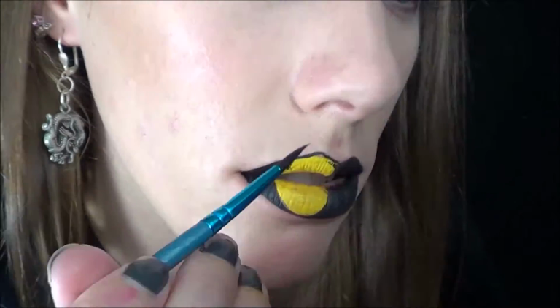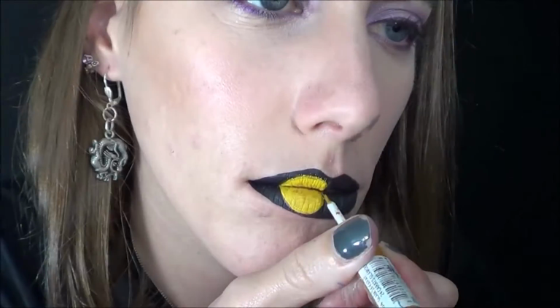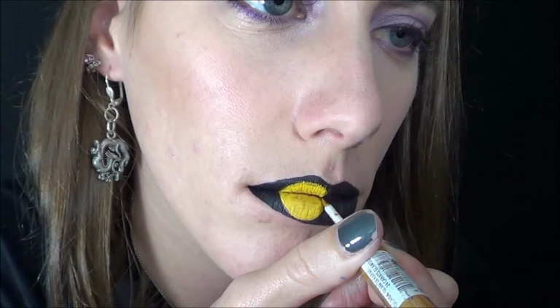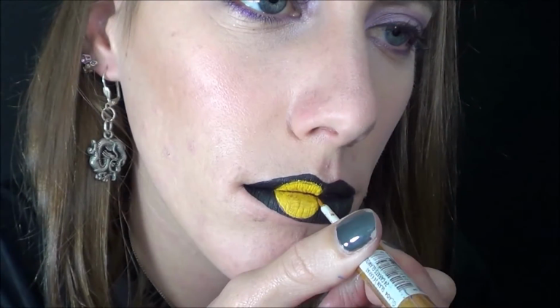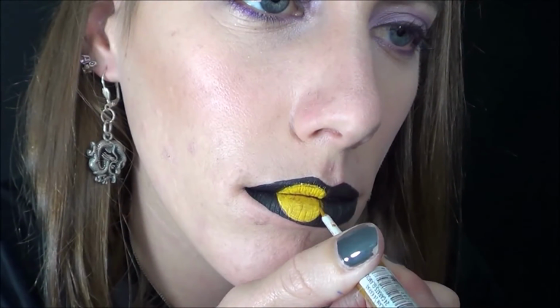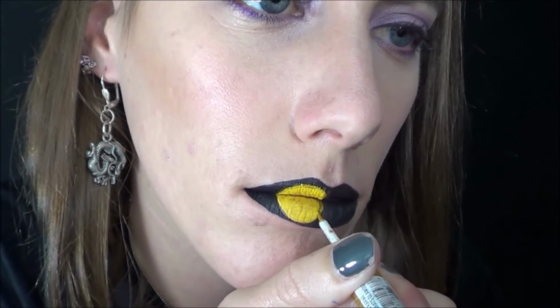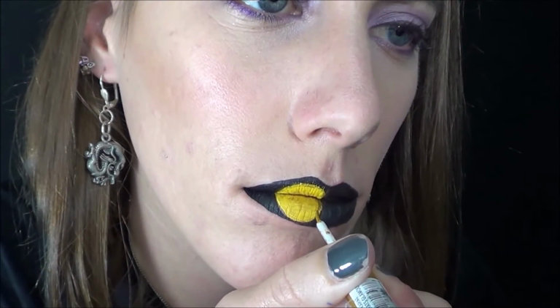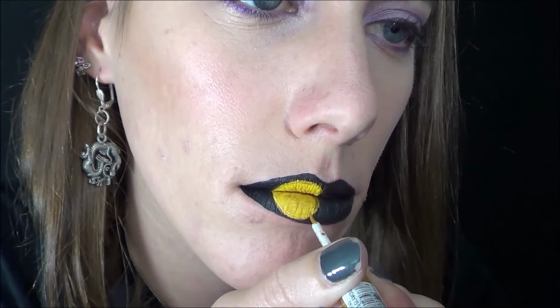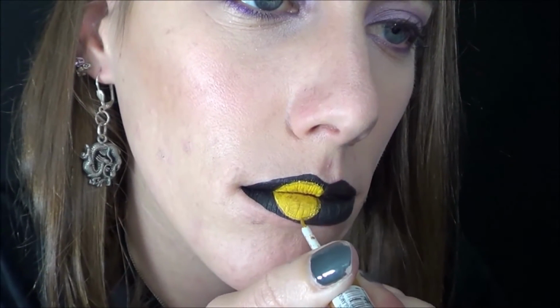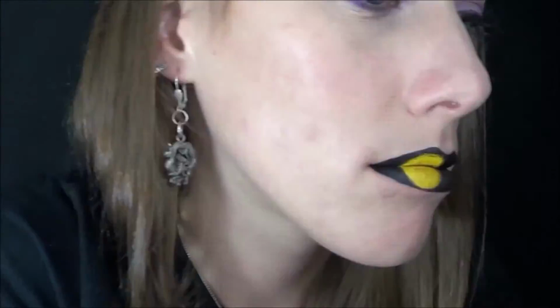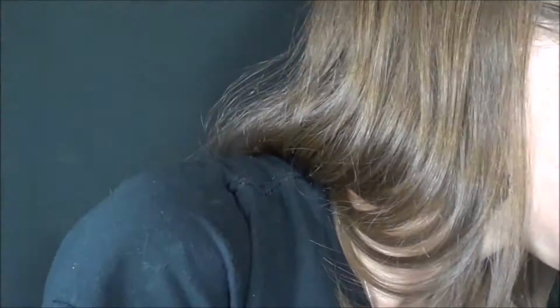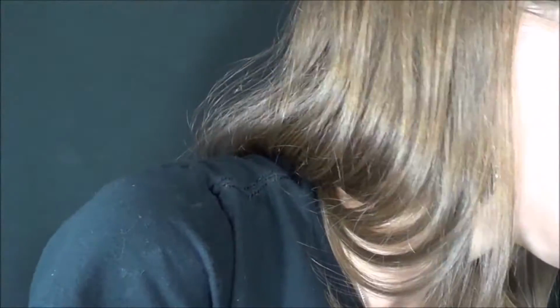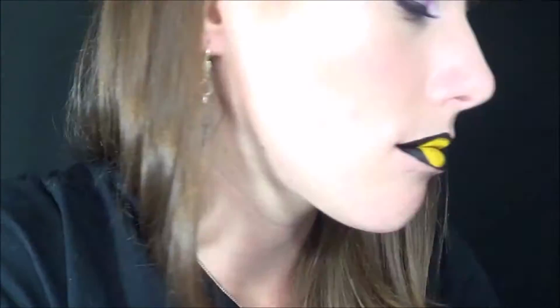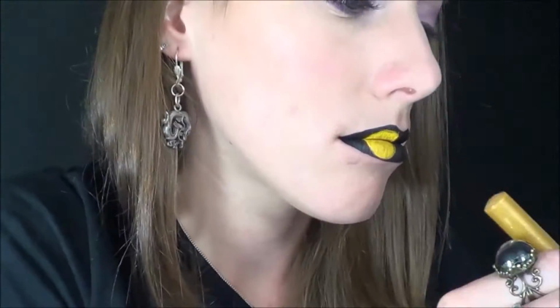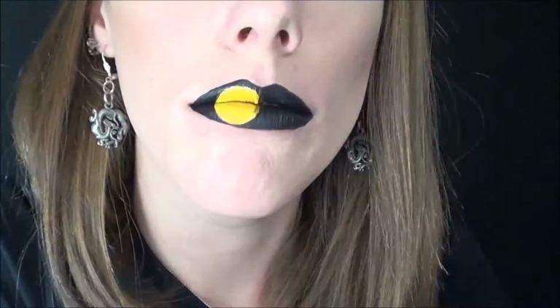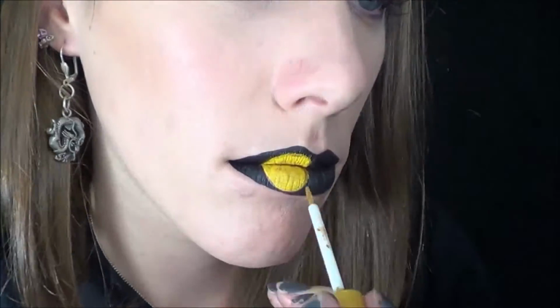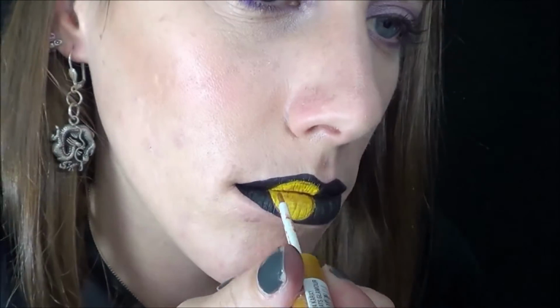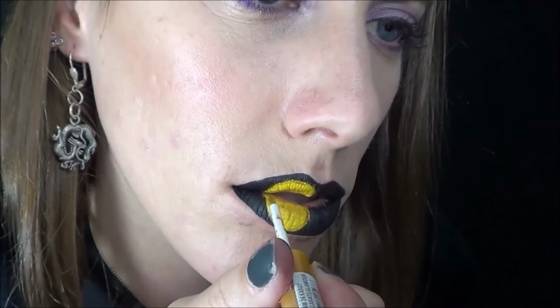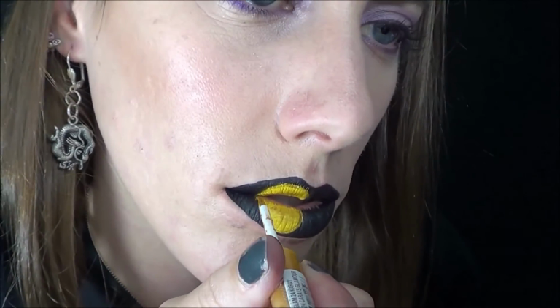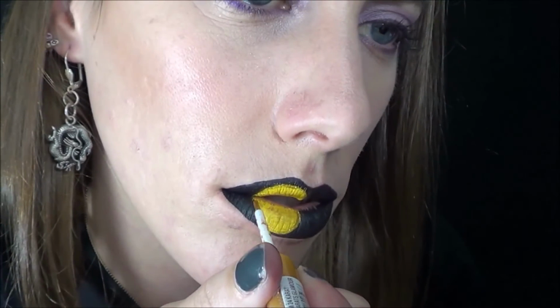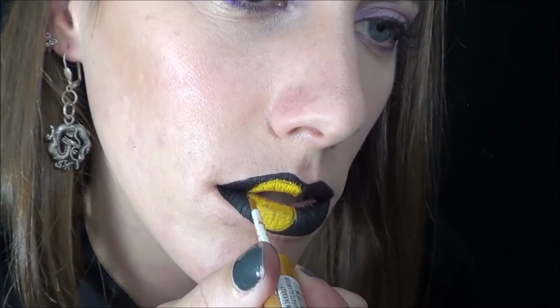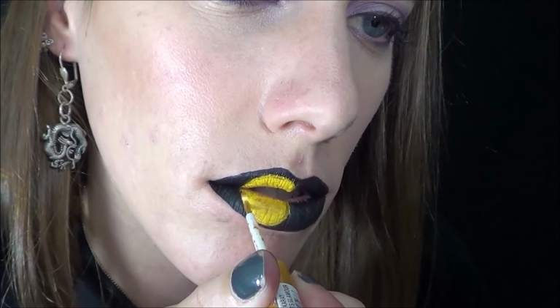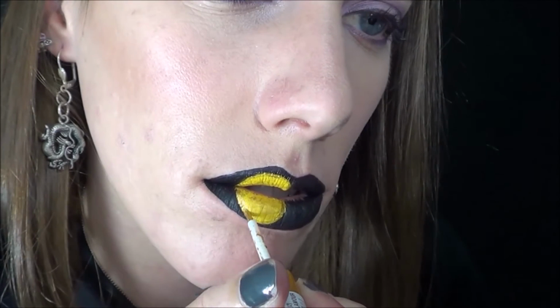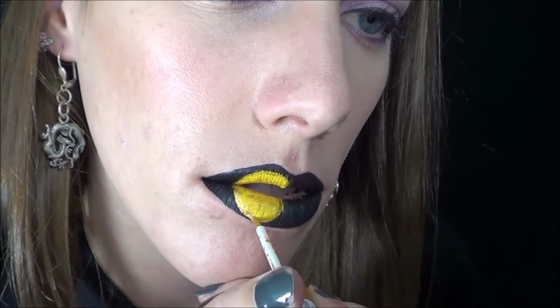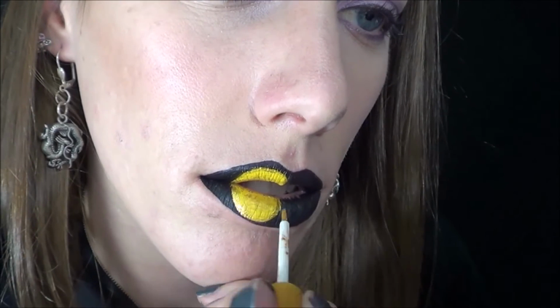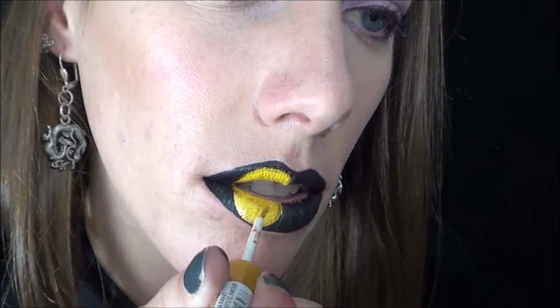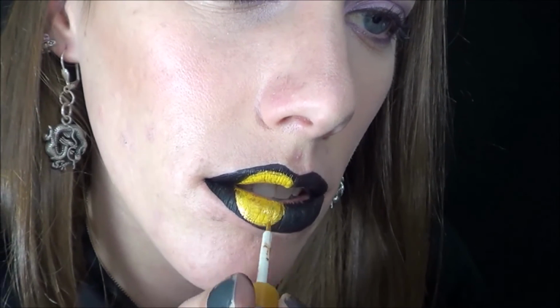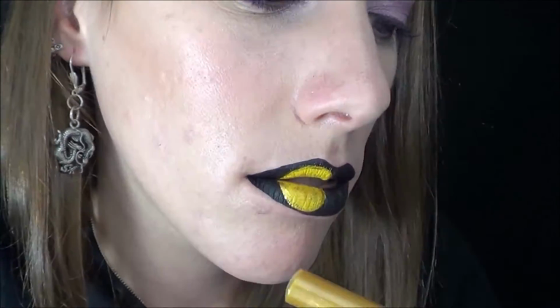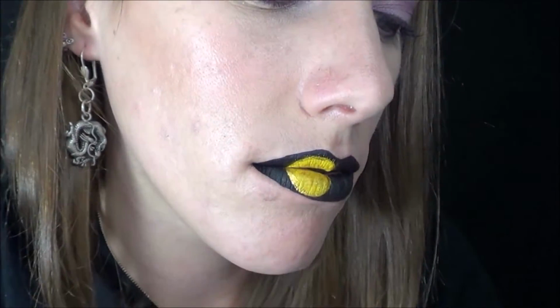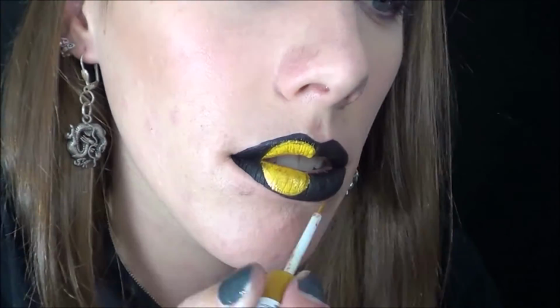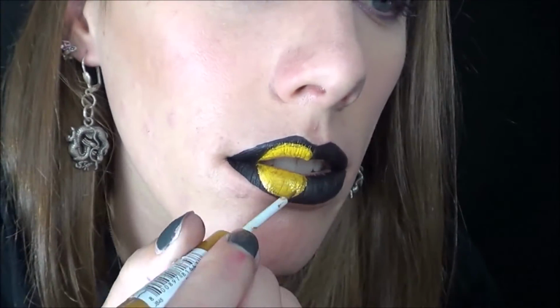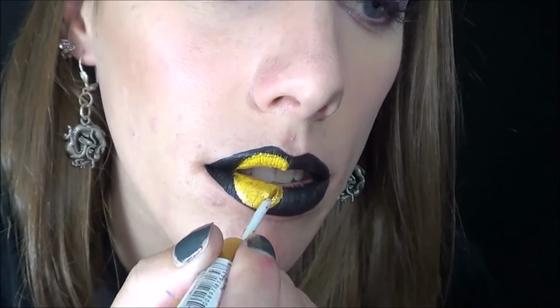And then getting a NYX liquid eyeliner in the color gold, I'm going to stick that on top of the yellow just to make it a shiny moon.